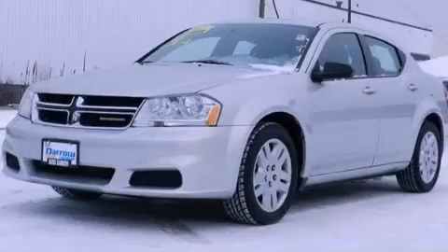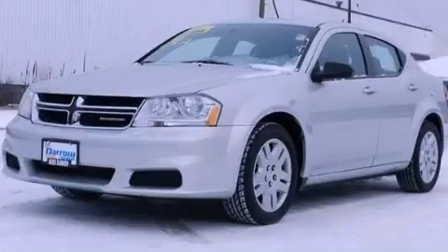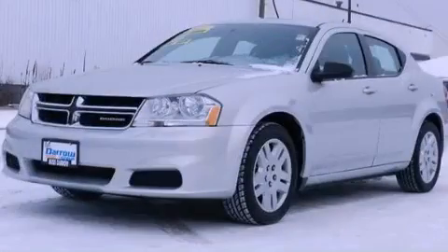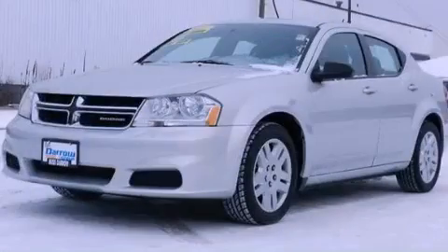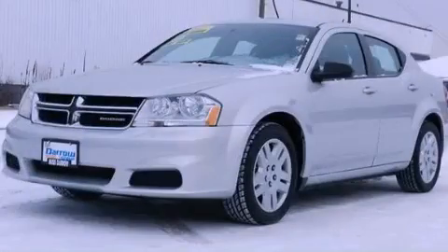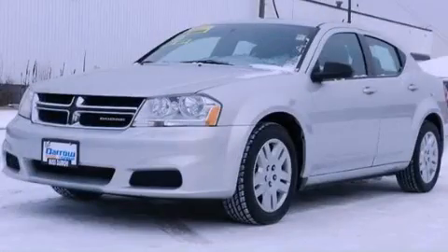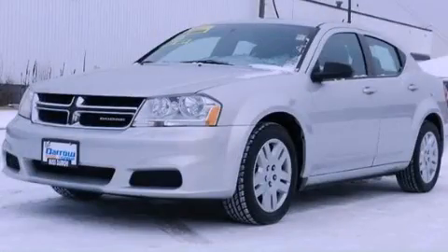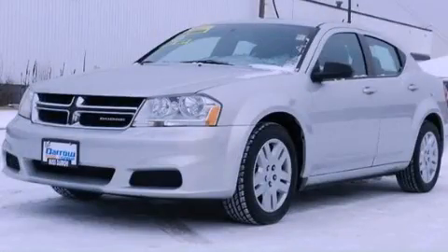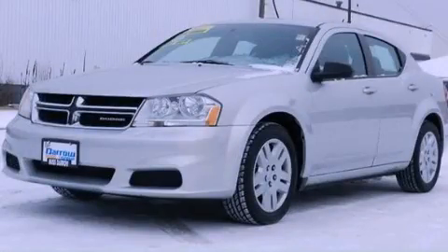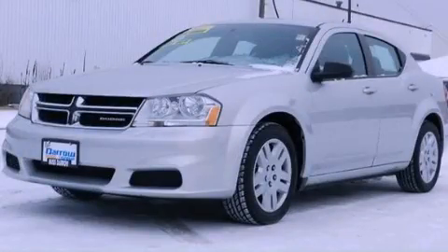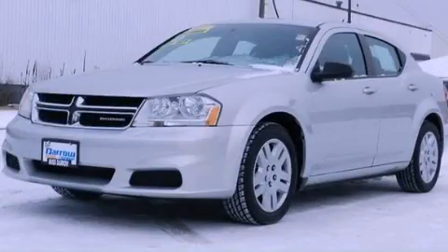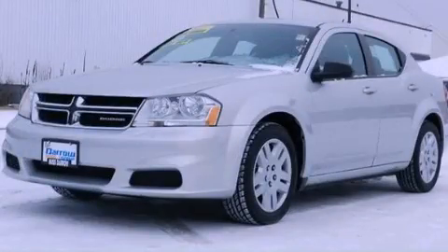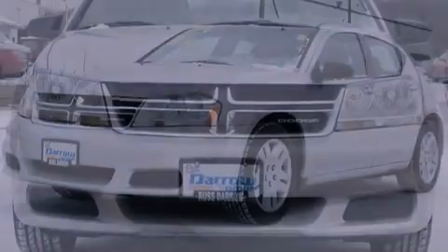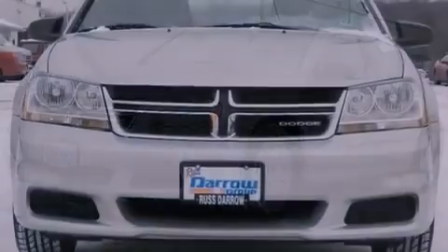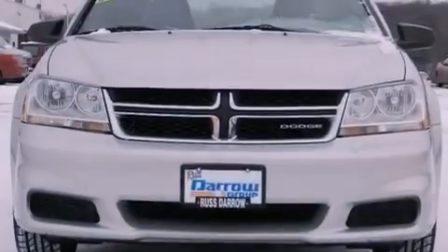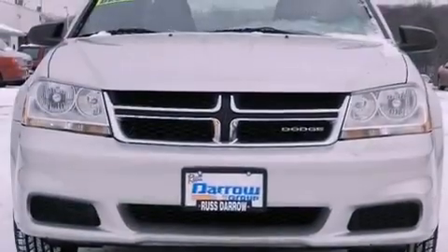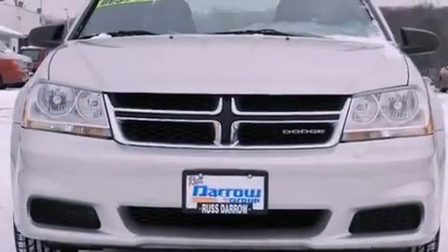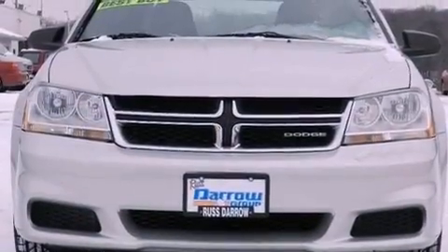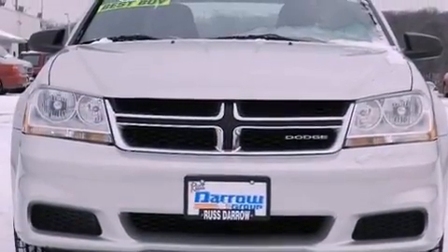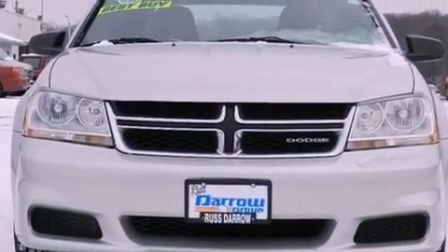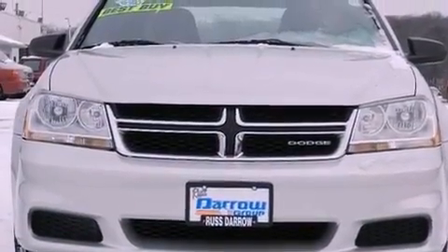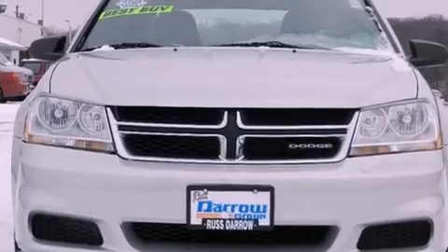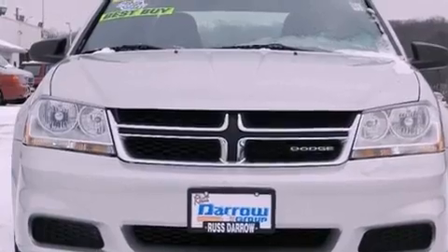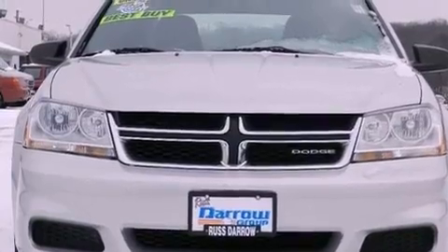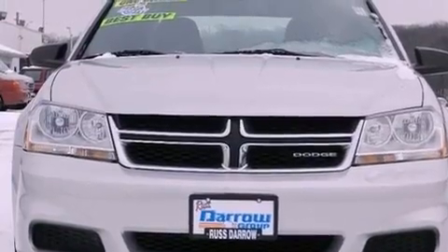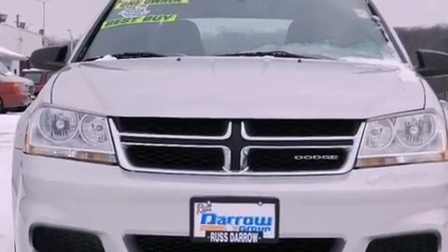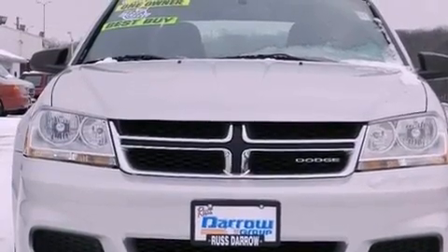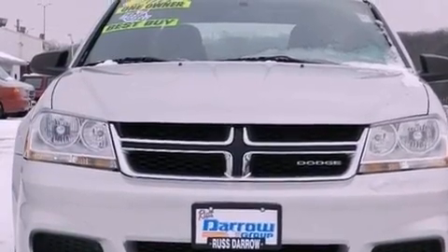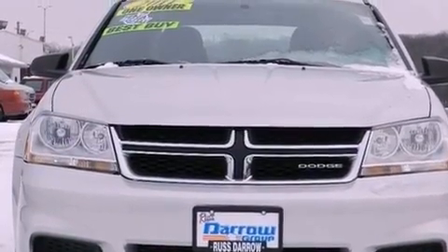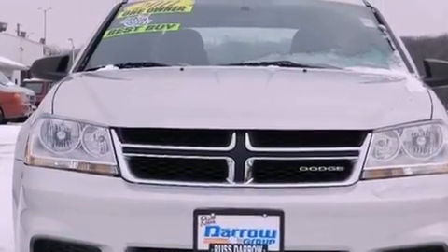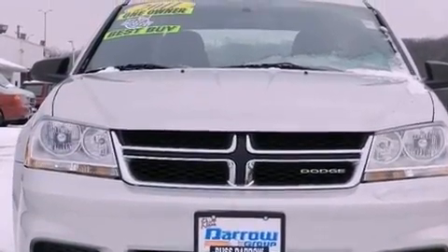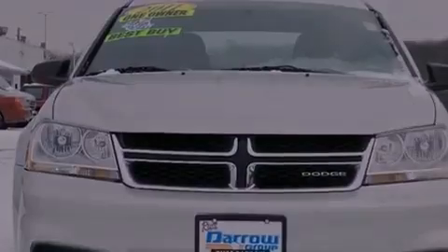This is a 2011 Dodge Avenger. It features a 2.4-liter four-cylinder engine and an automatic transmission.